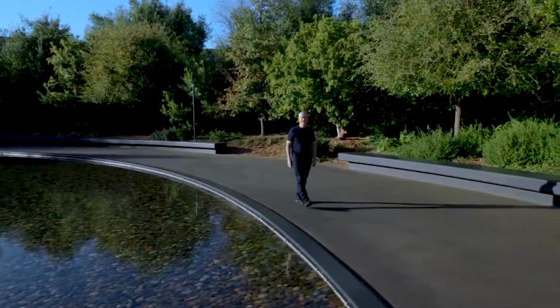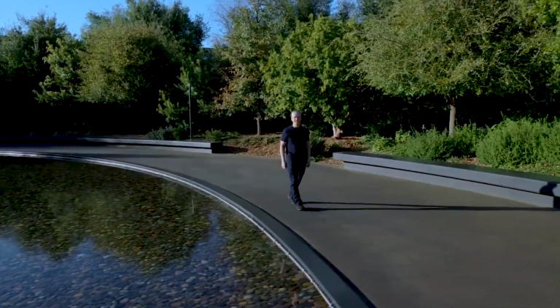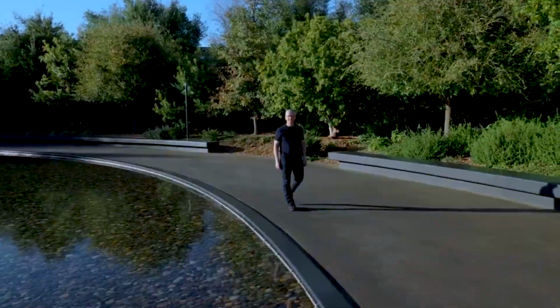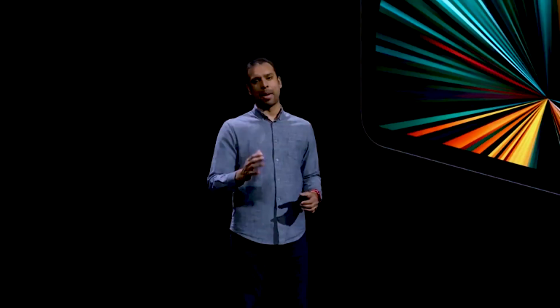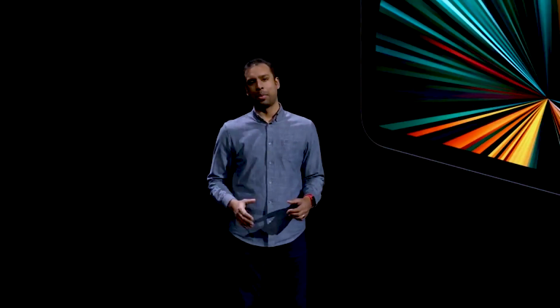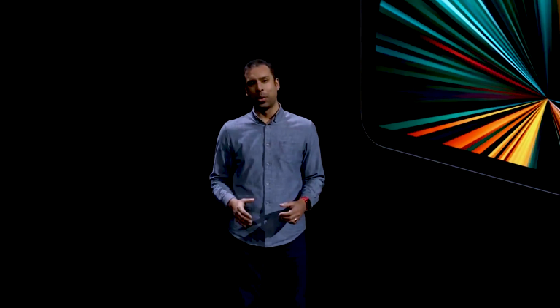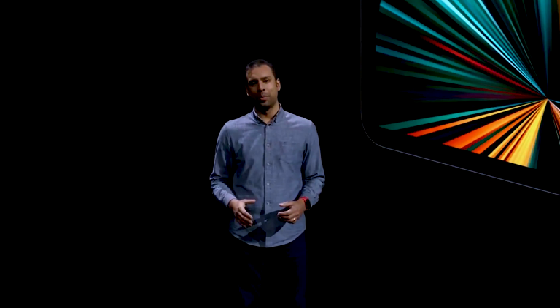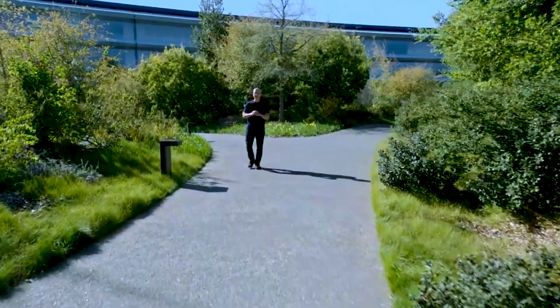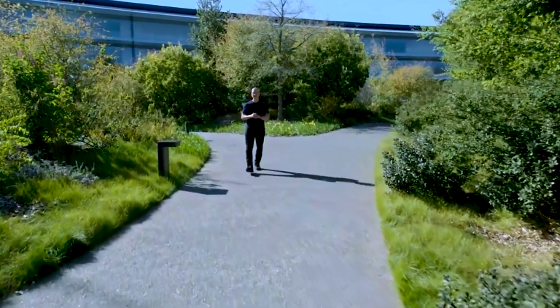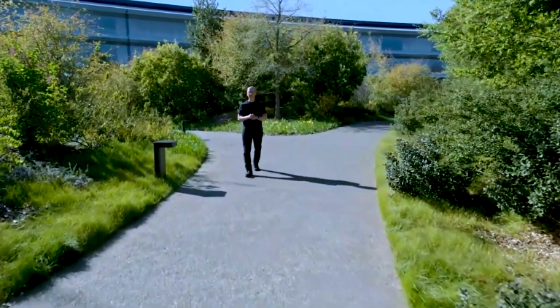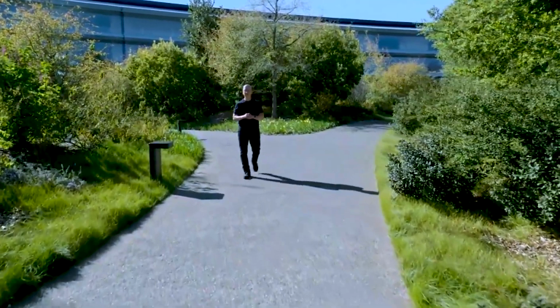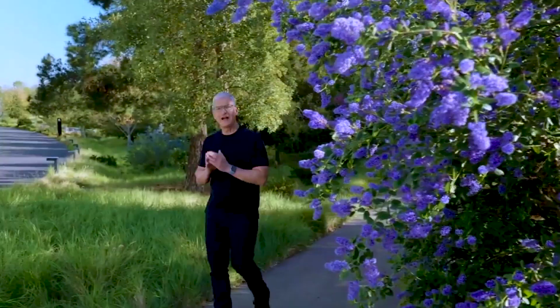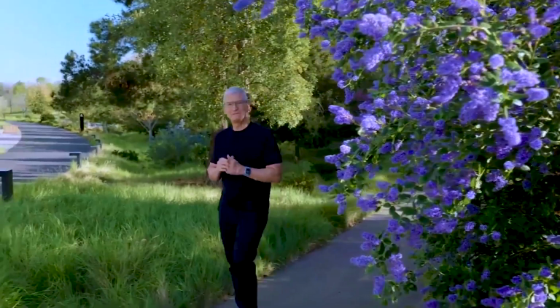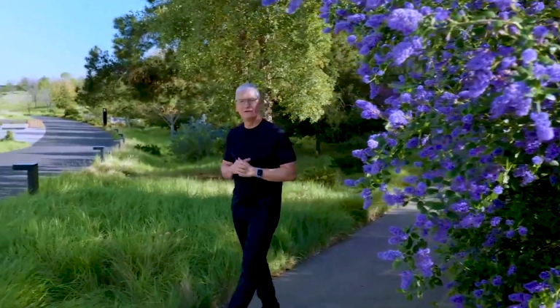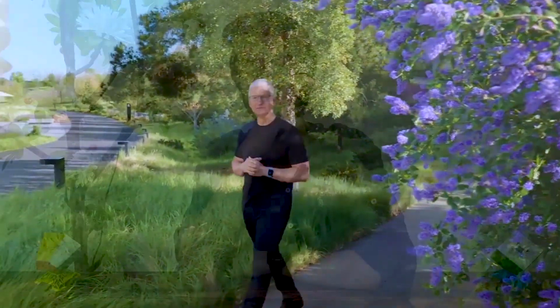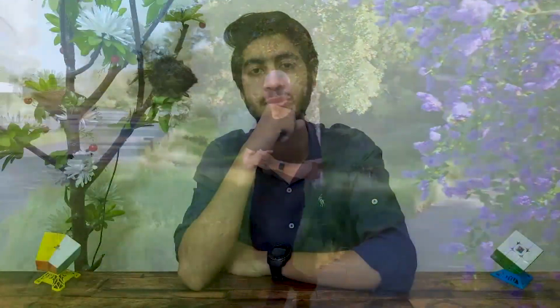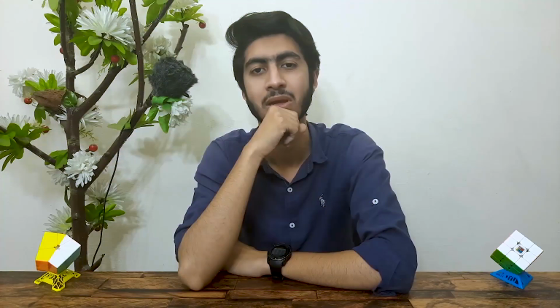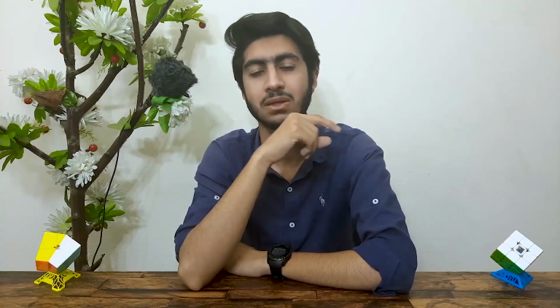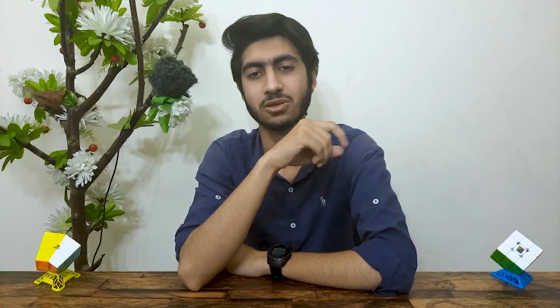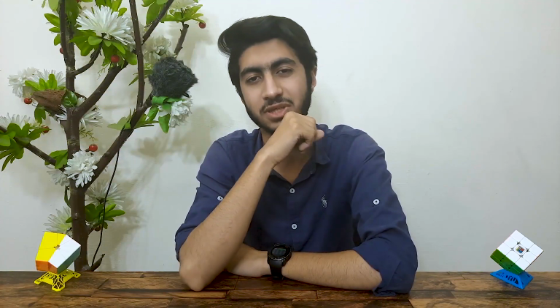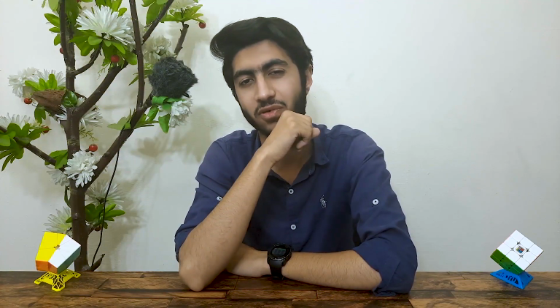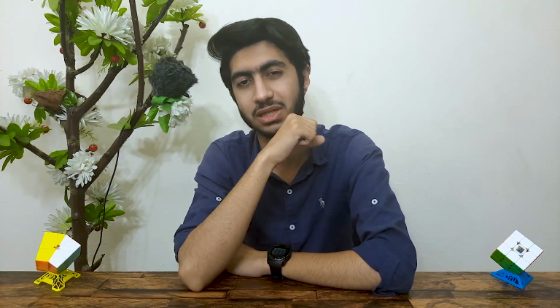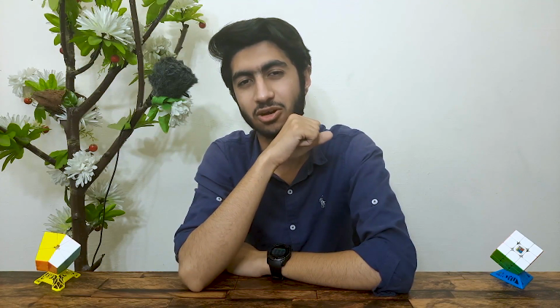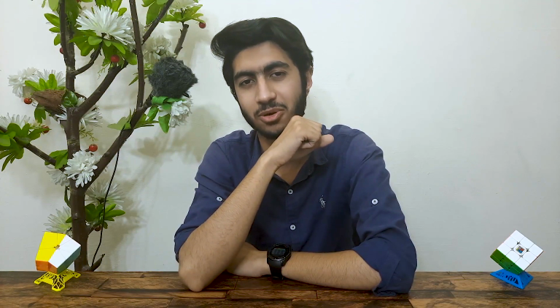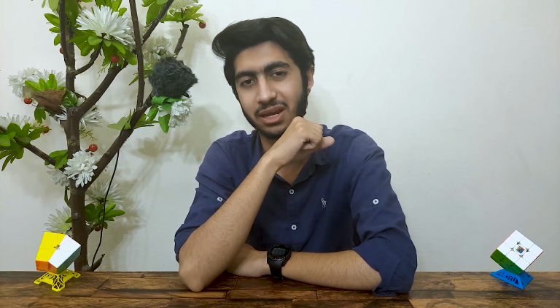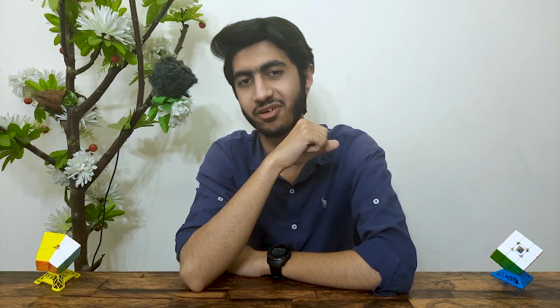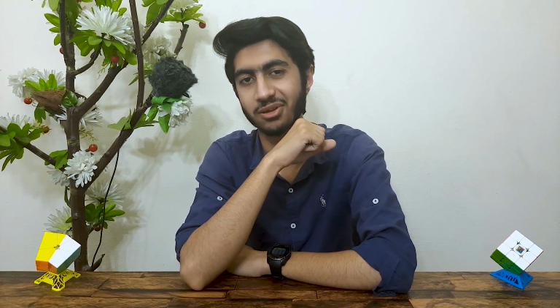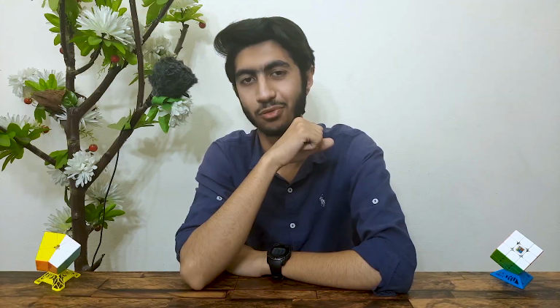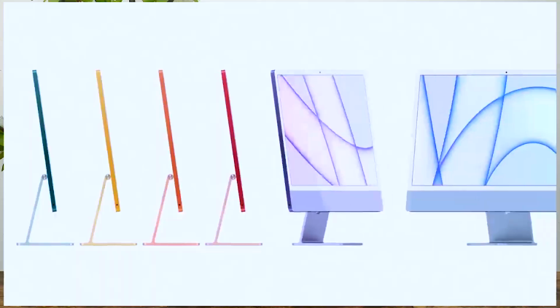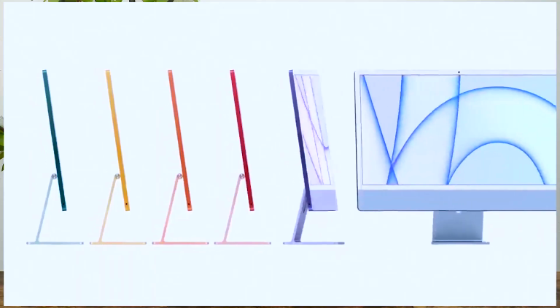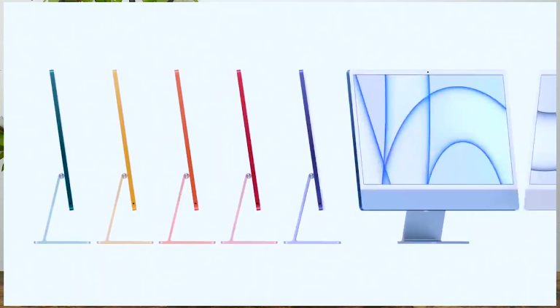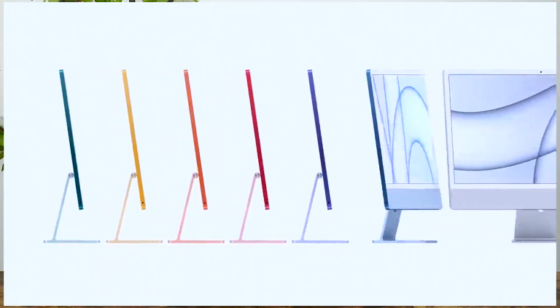Products covered include the Mac, iPad Pro, Apple TV, and iPhone. First of all, let's talk about the elephant in the room — the new iMac.